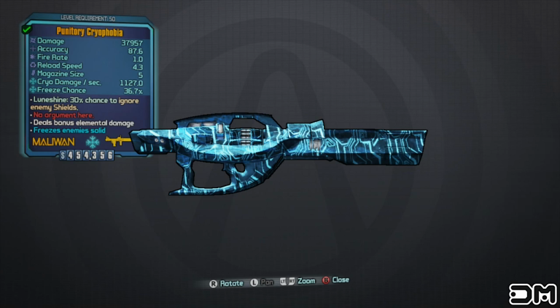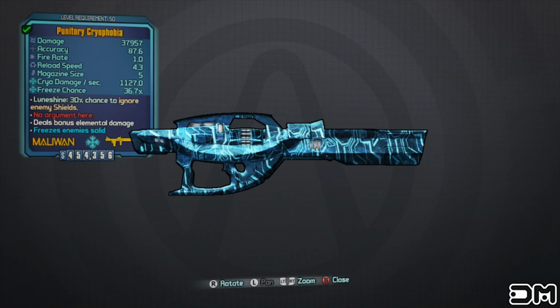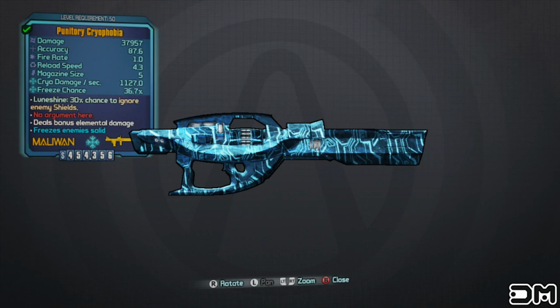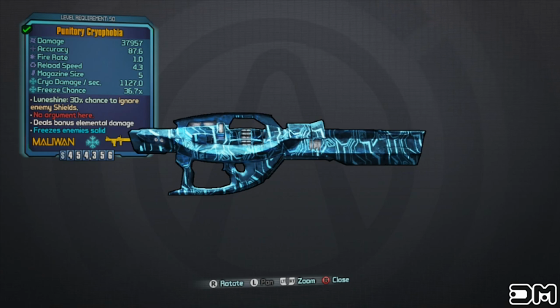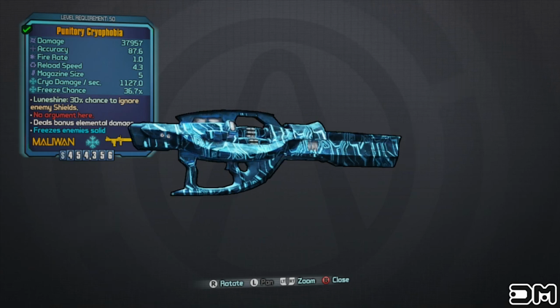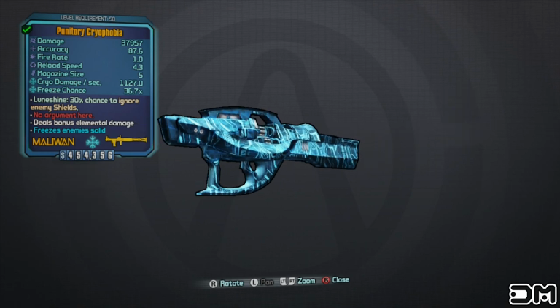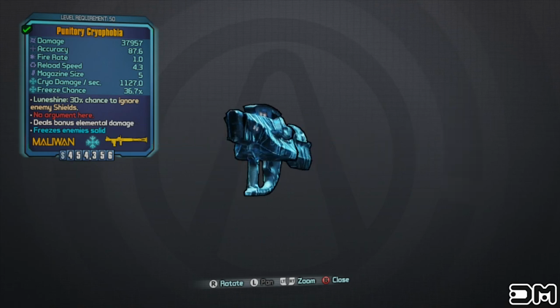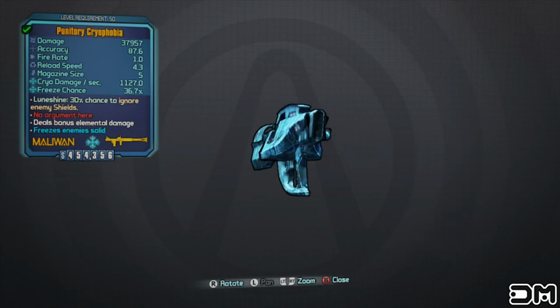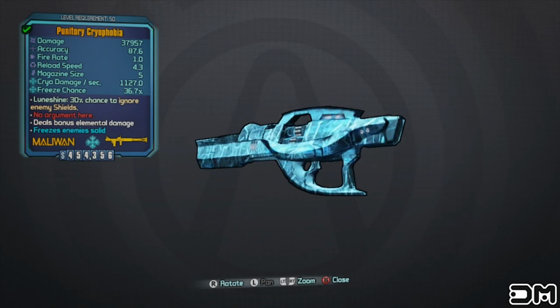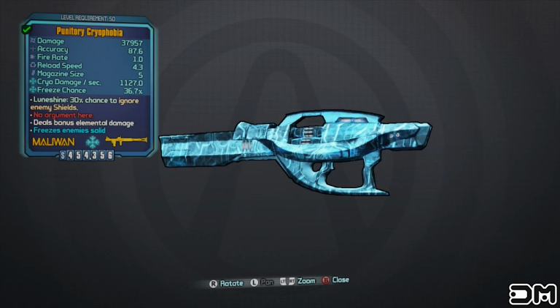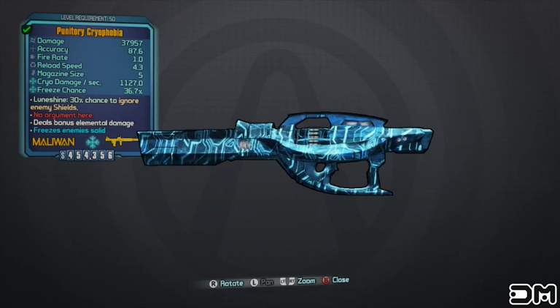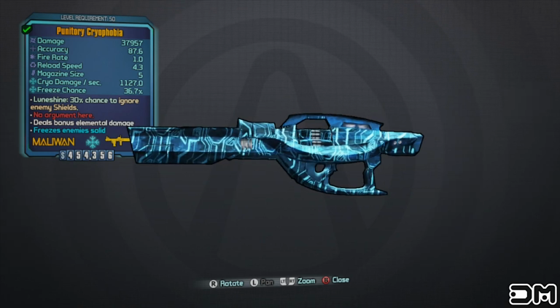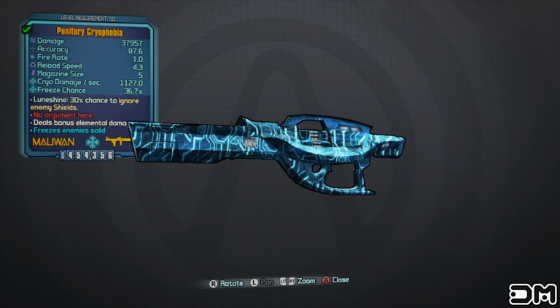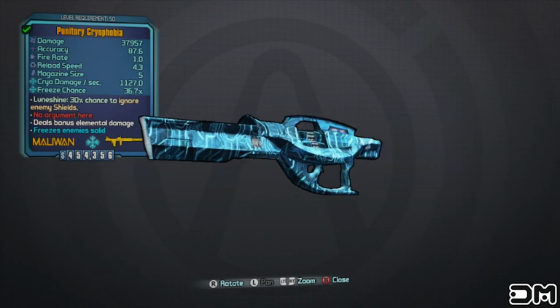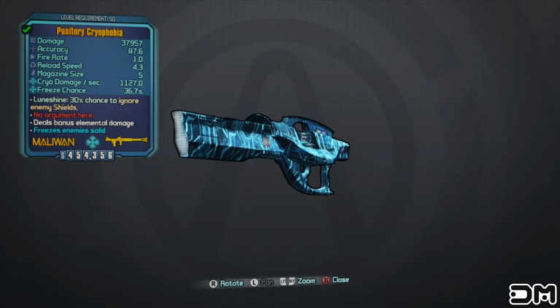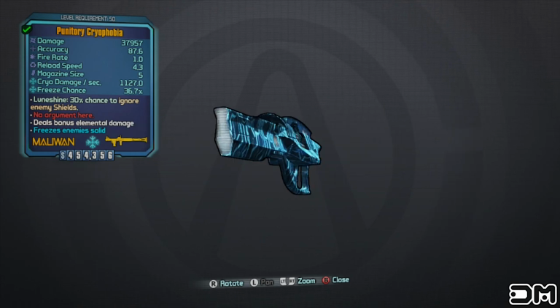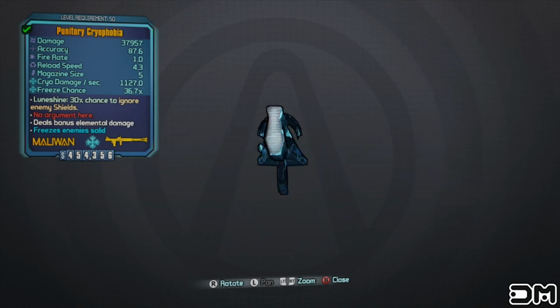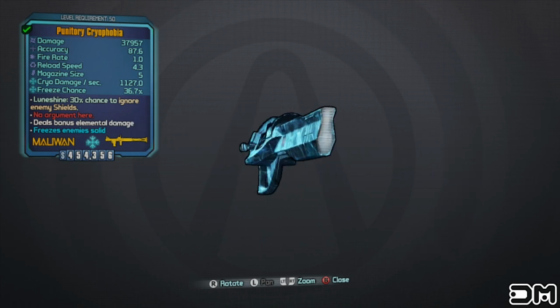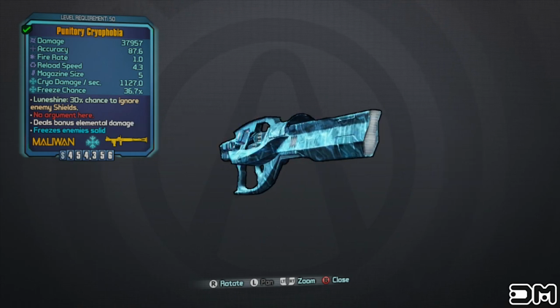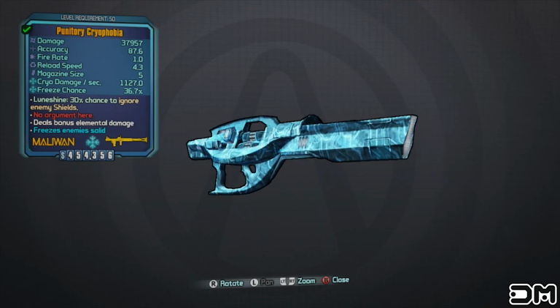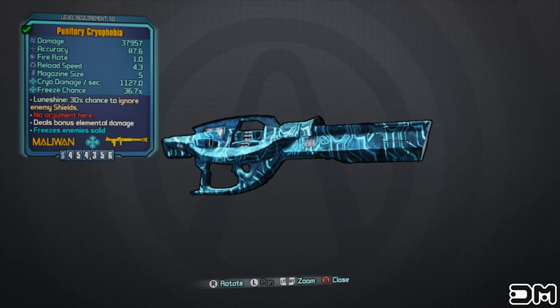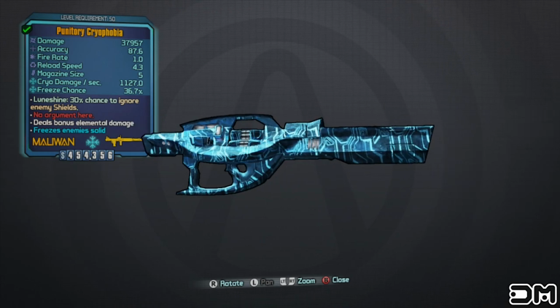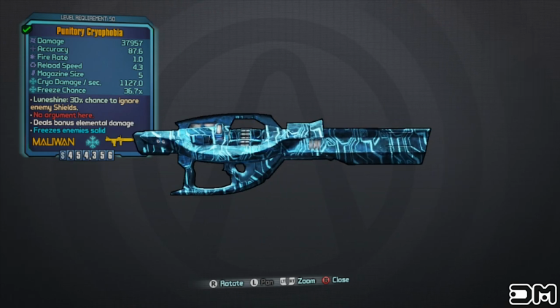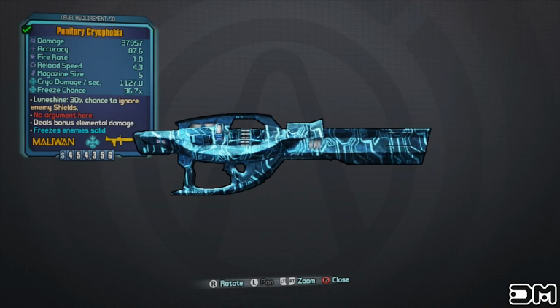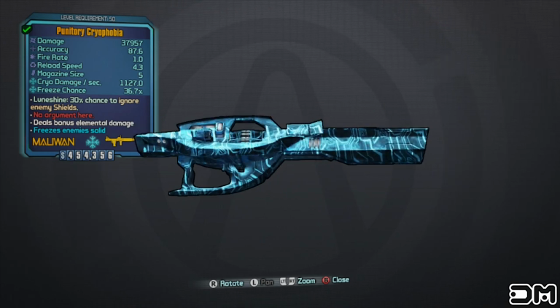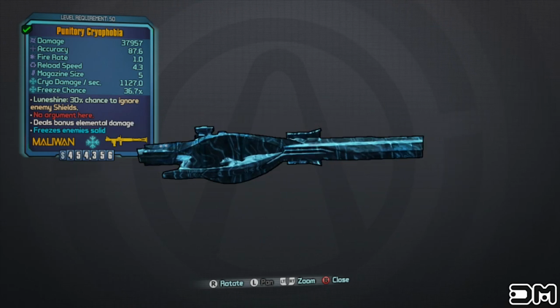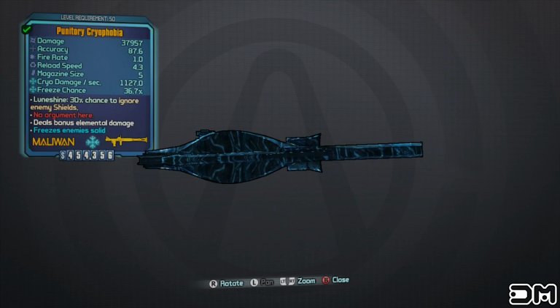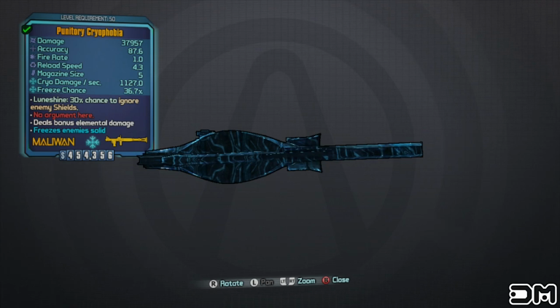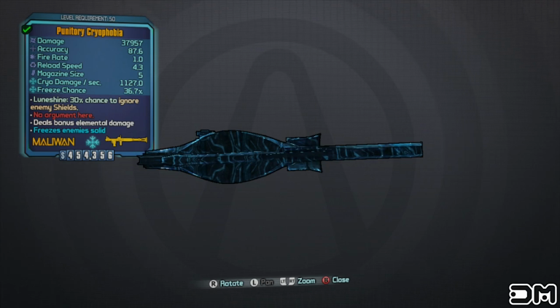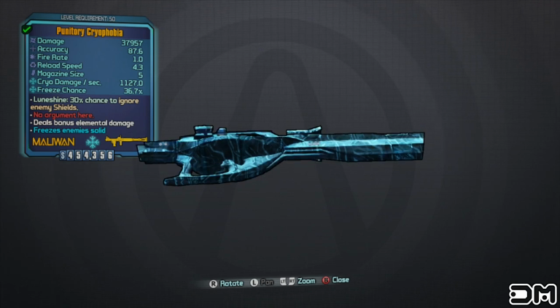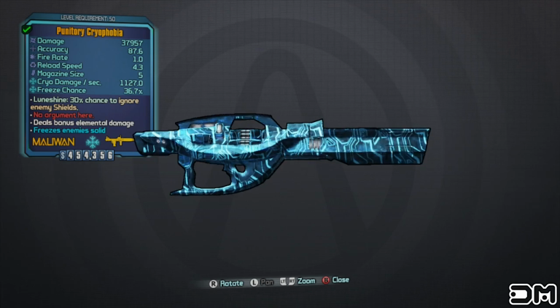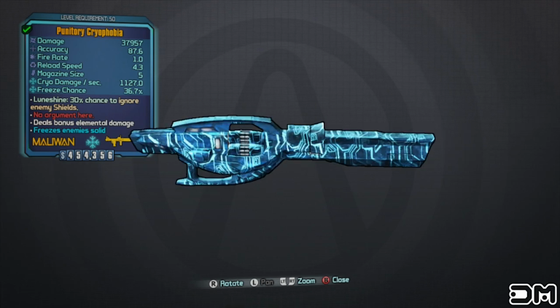What's up everybody, Deathmule here, and today I'm going to show you how to get the legendary rocket launcher, the Cryophobia.